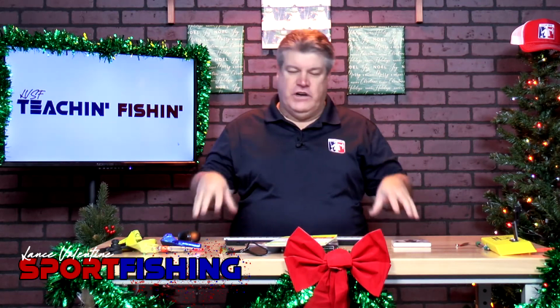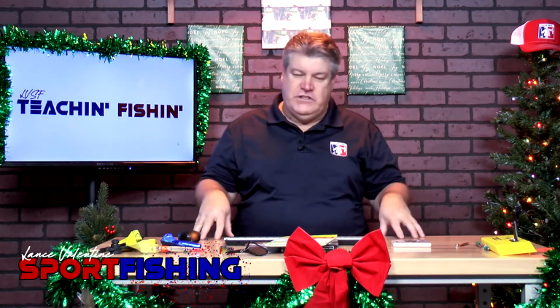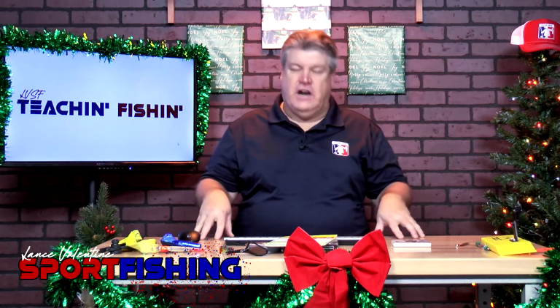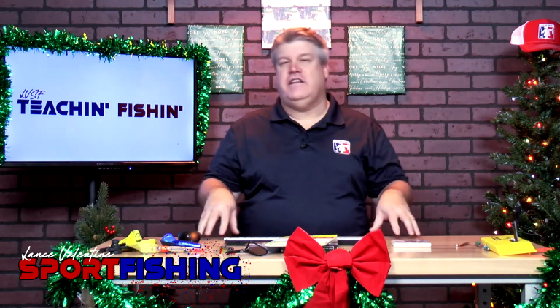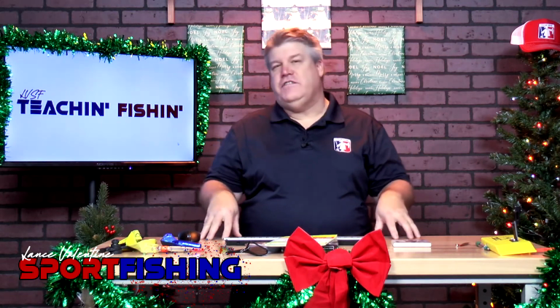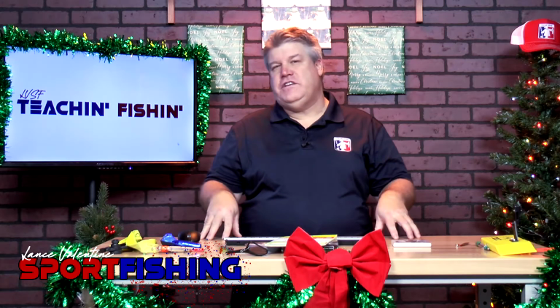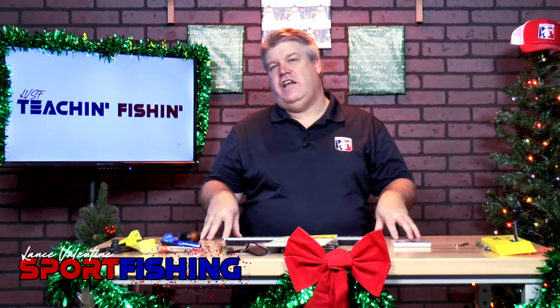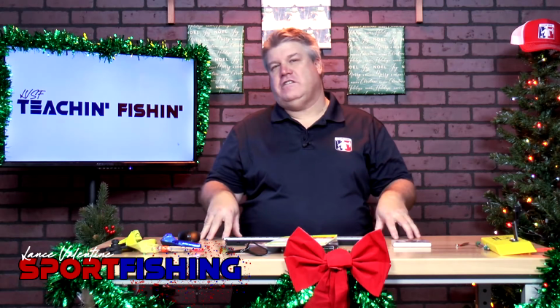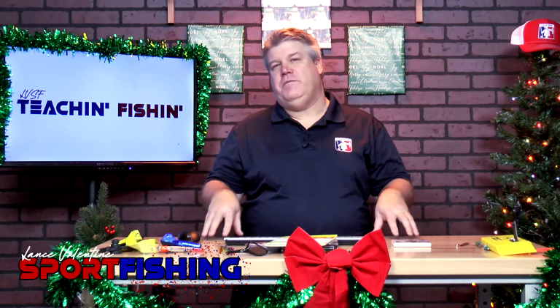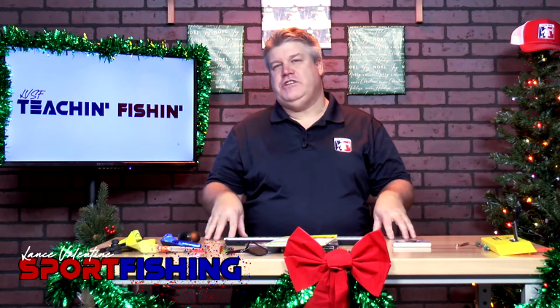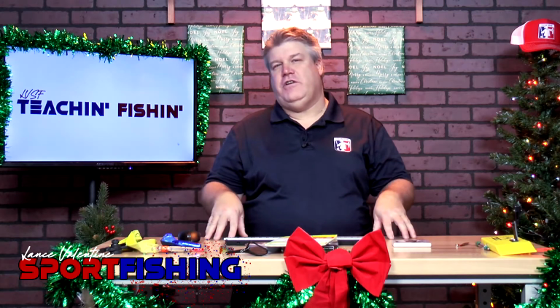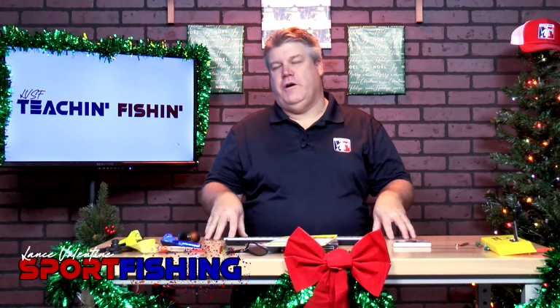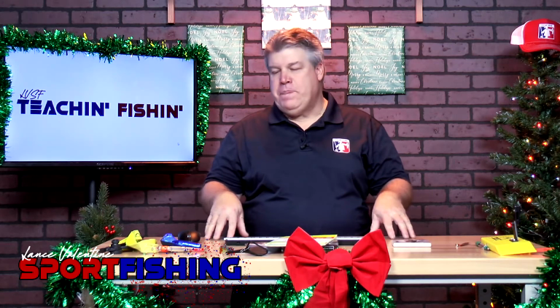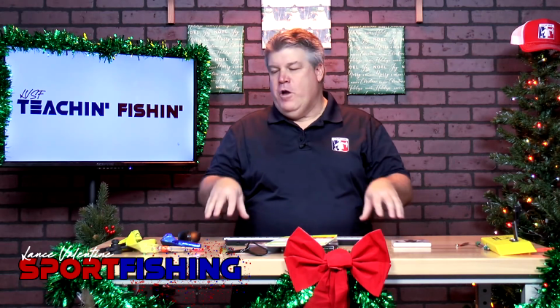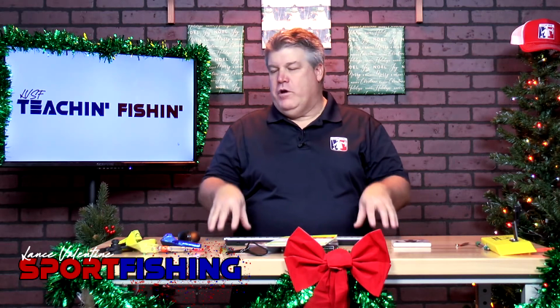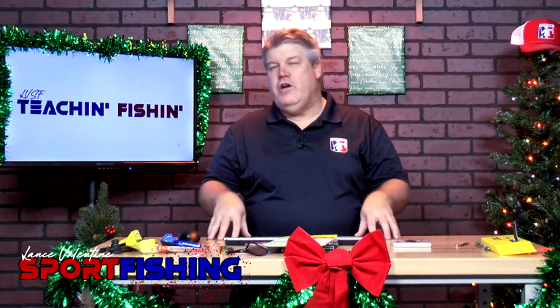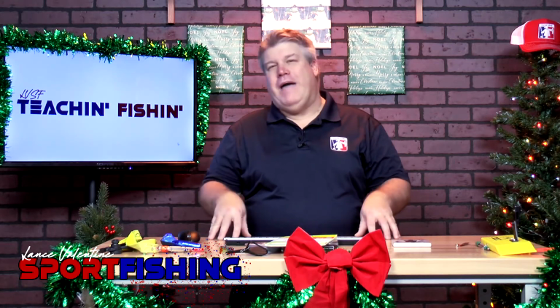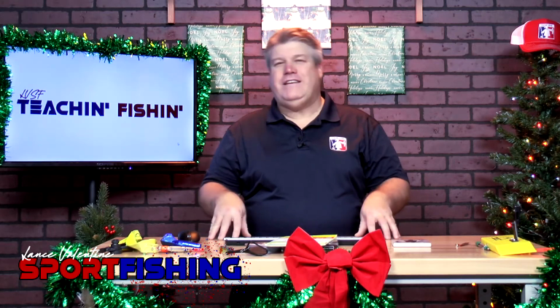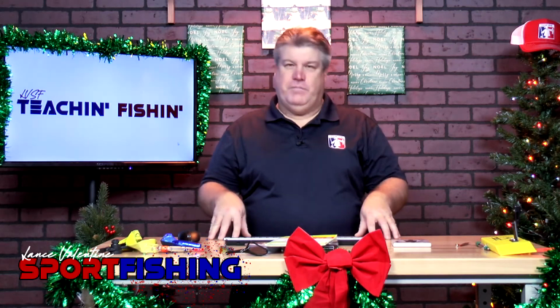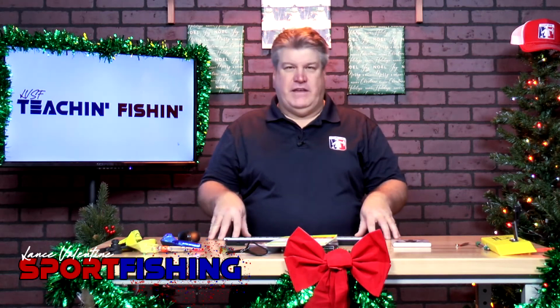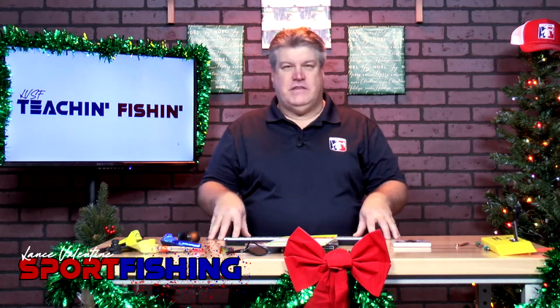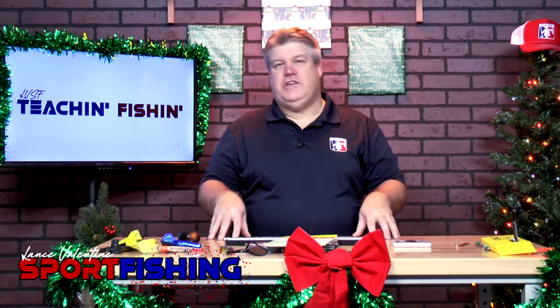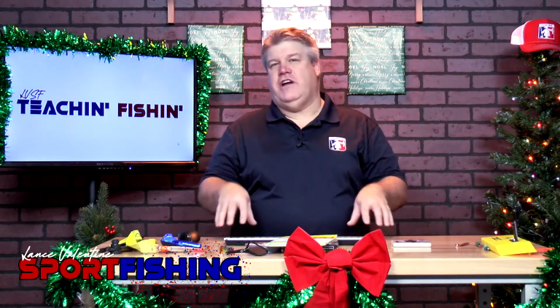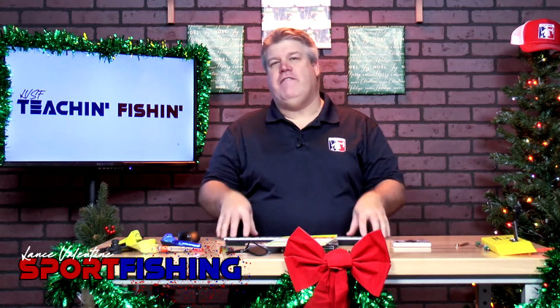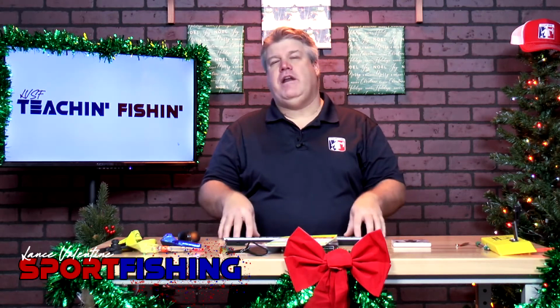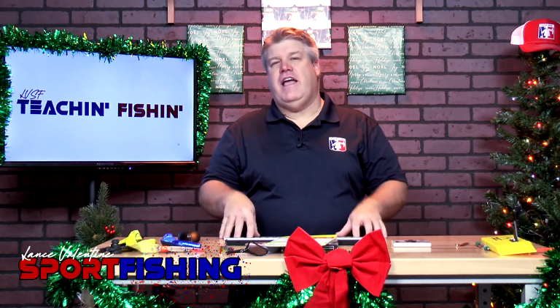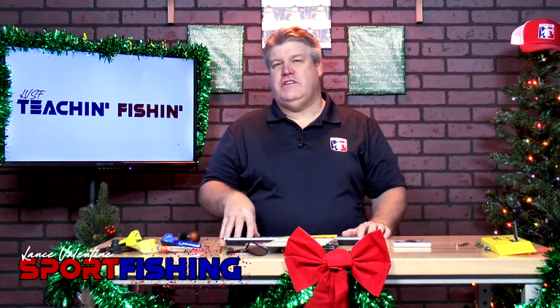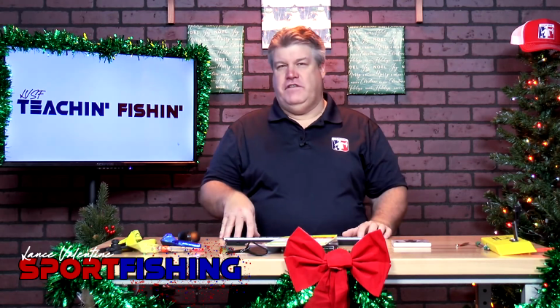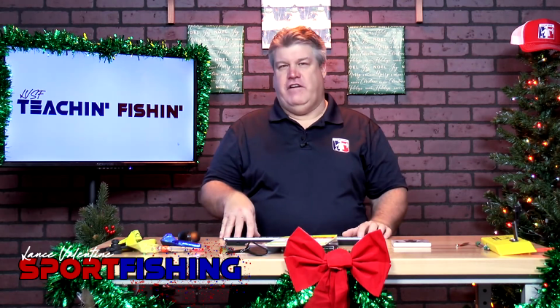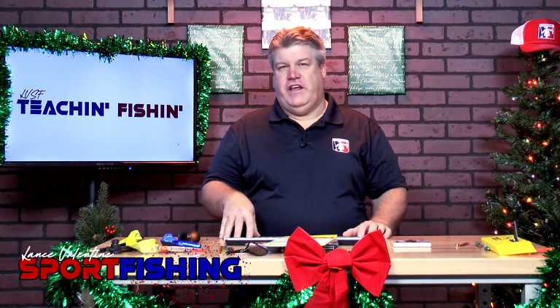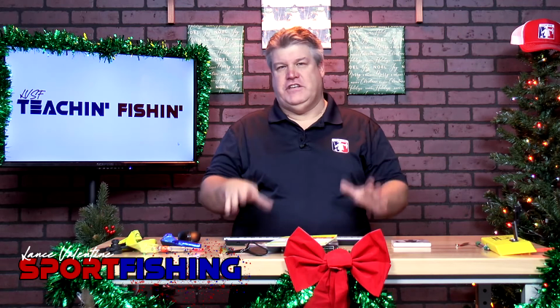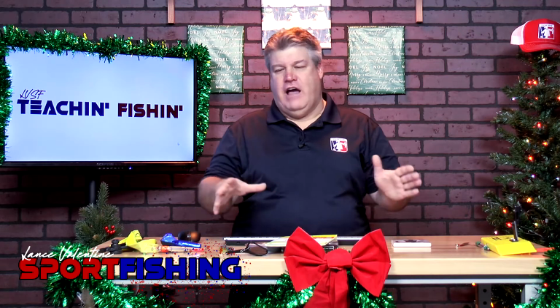We're going to start the Teach and Fishing Anglers Club in January. We're going to go back to the basics and make sure everybody has a good foundation.